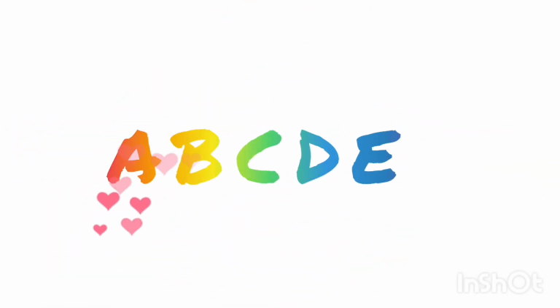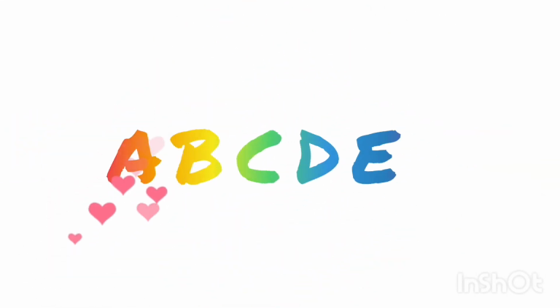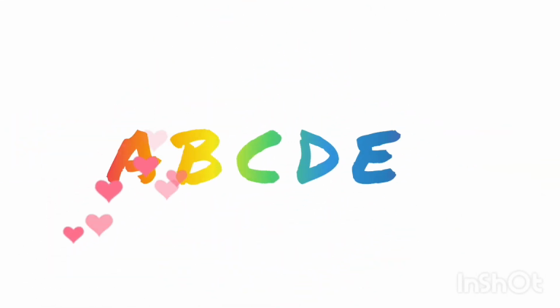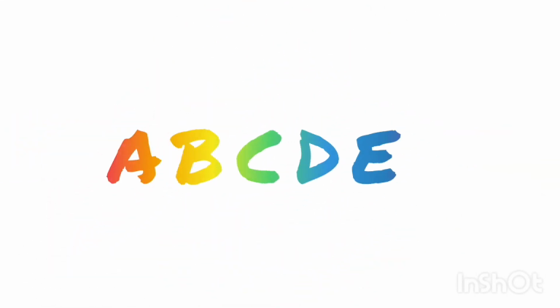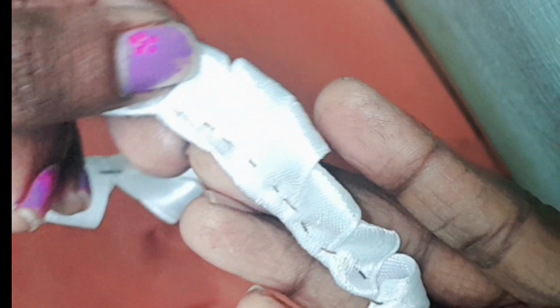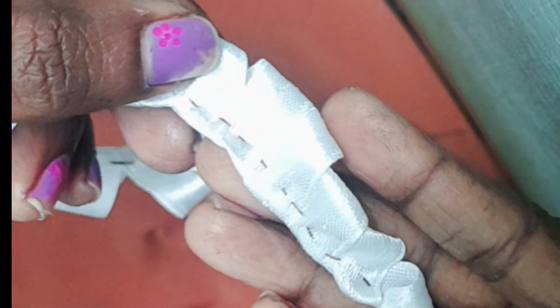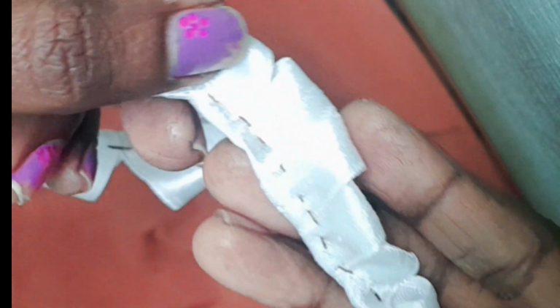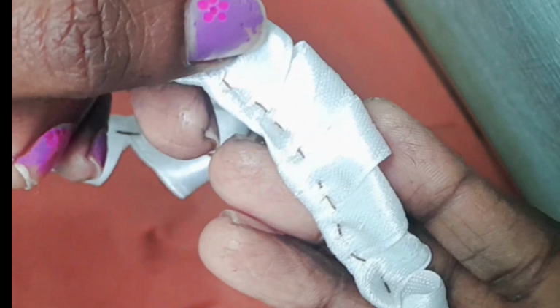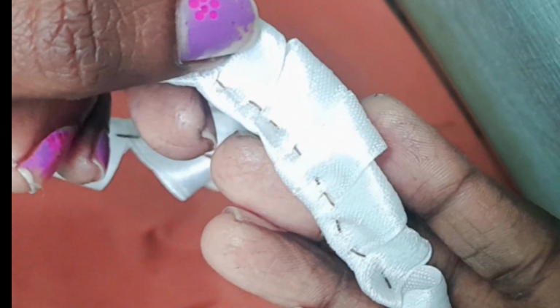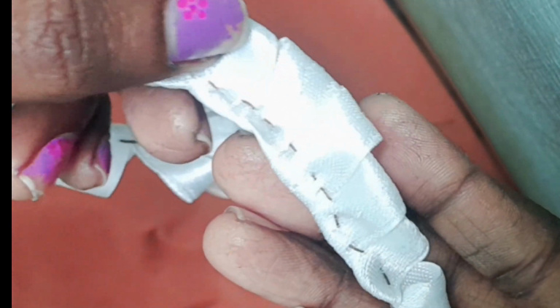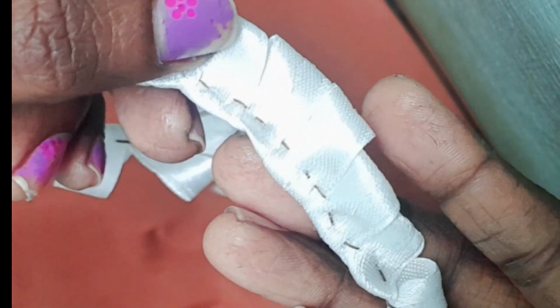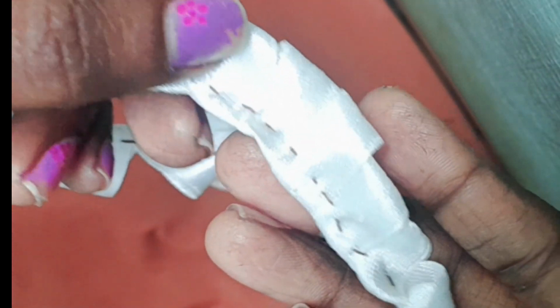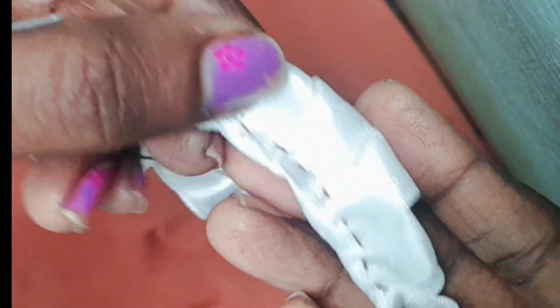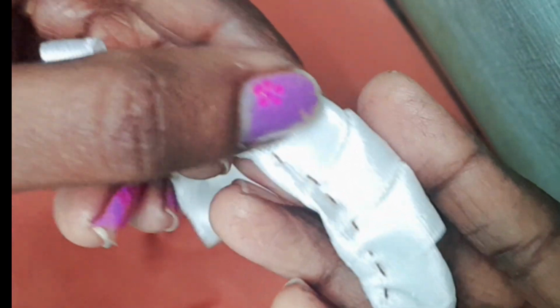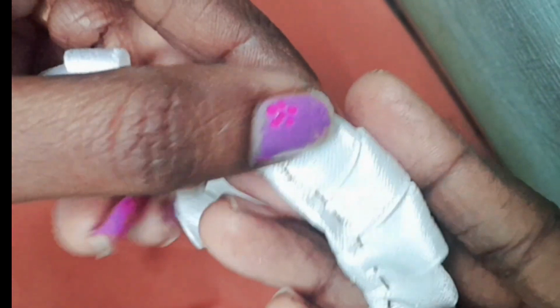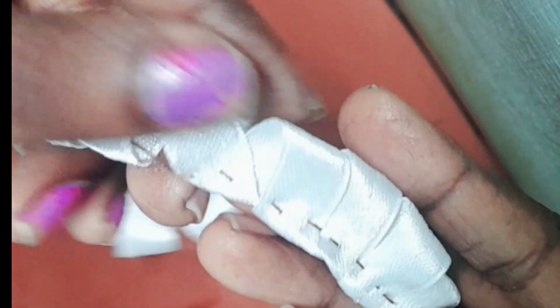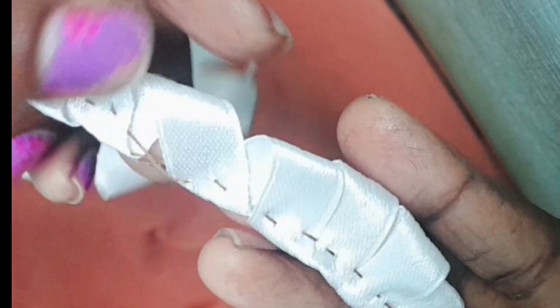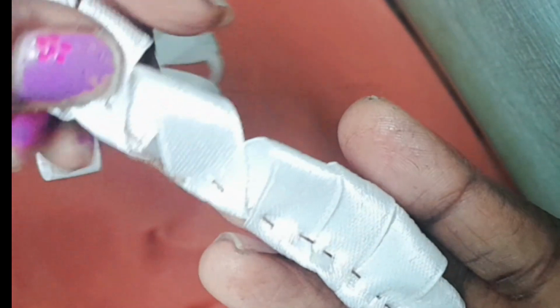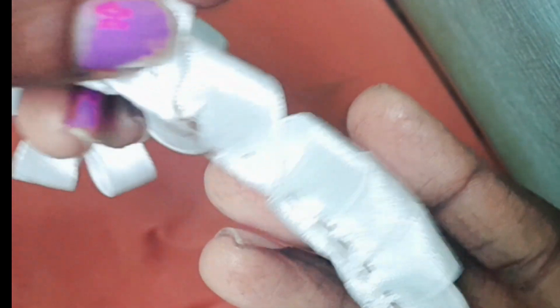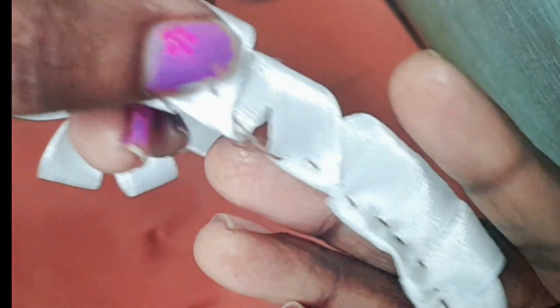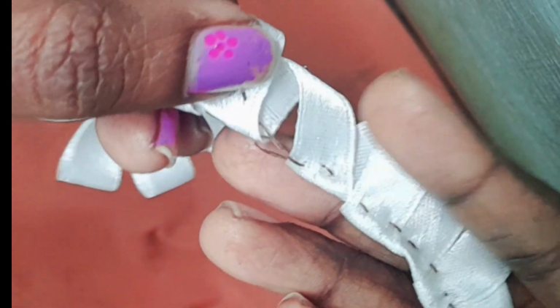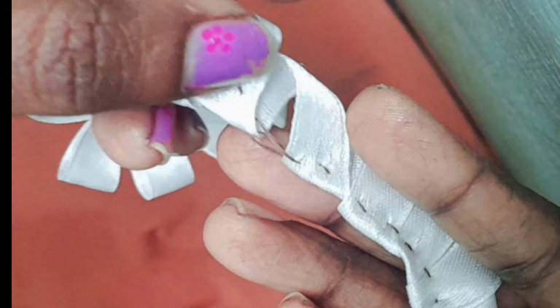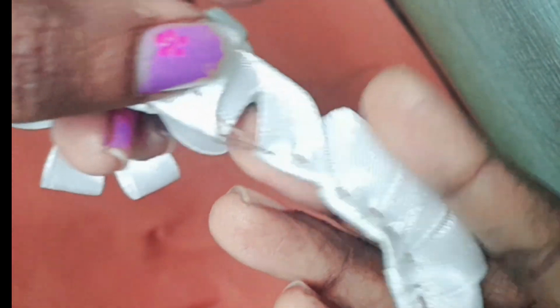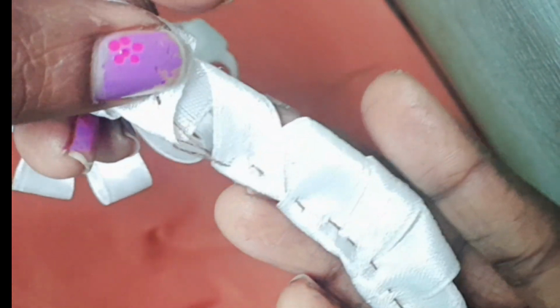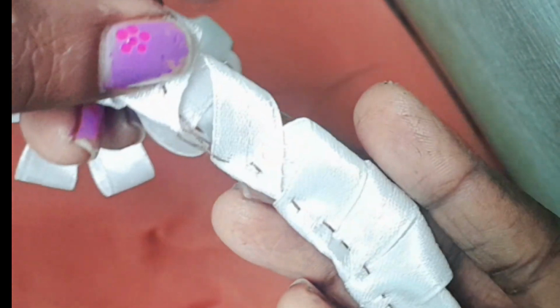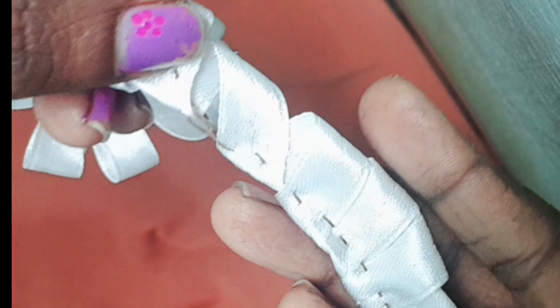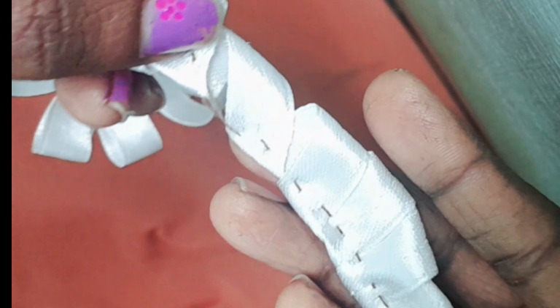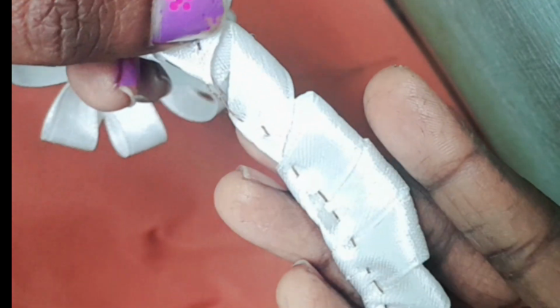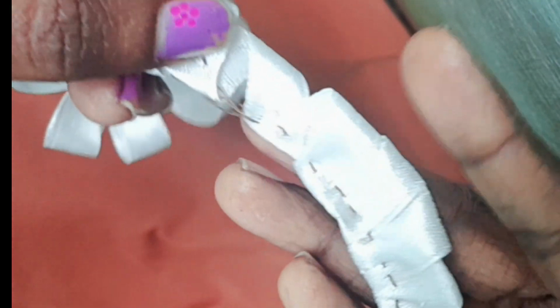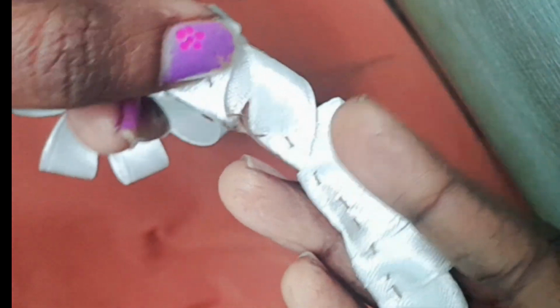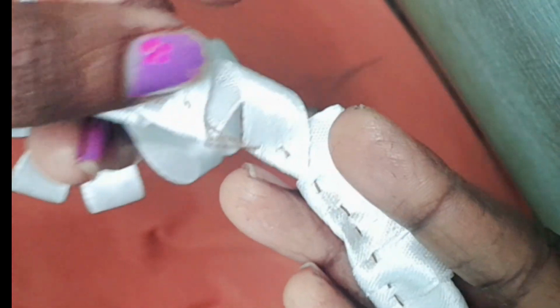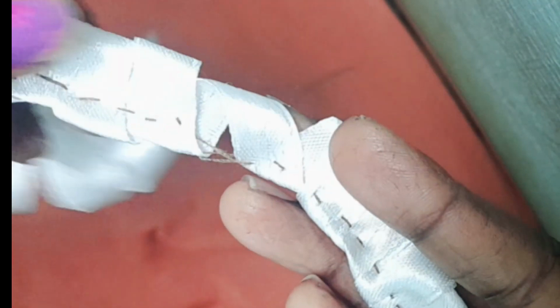Welcome to the Christmas Specialized. This is the Christmas Specialized red and white combination hair clip. I love you so much.